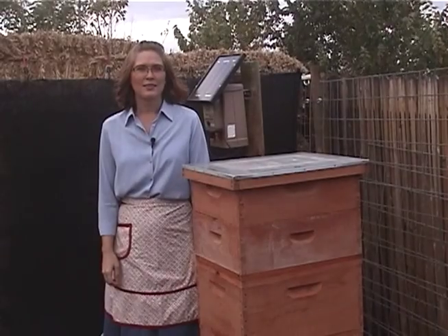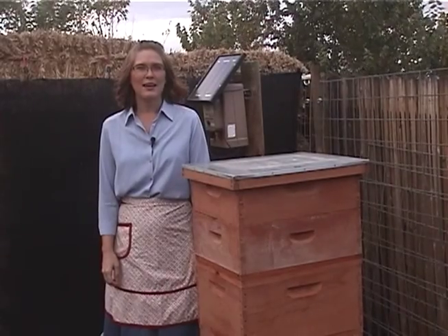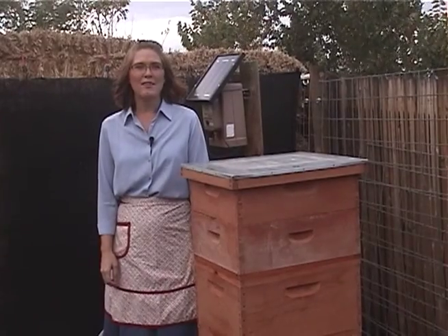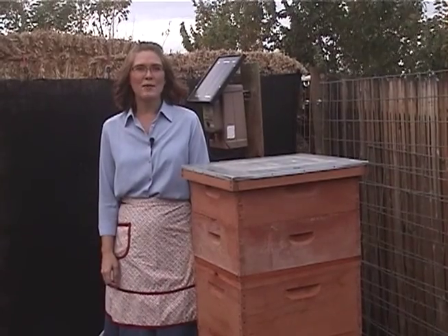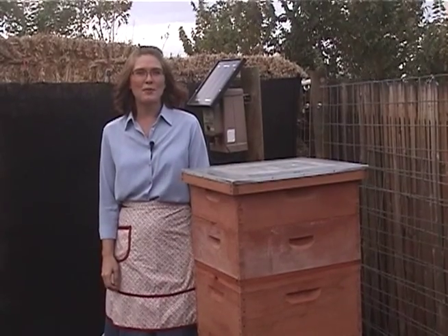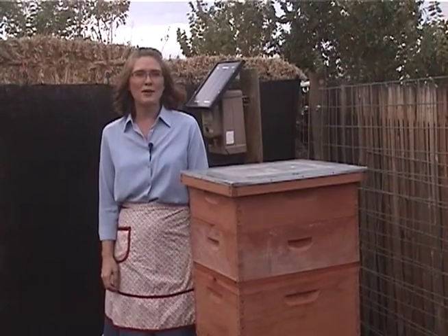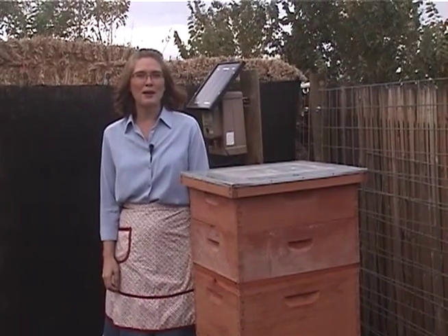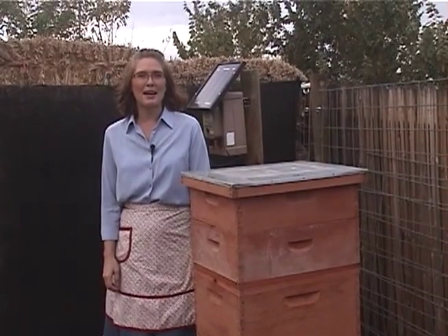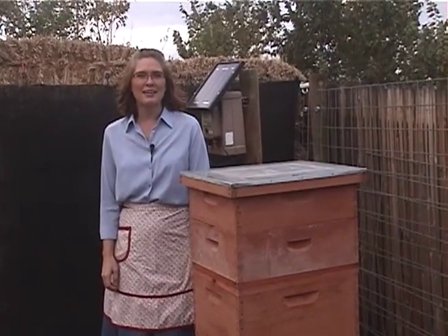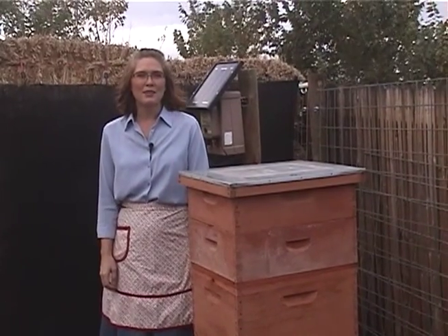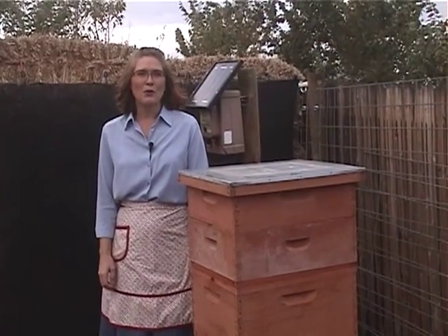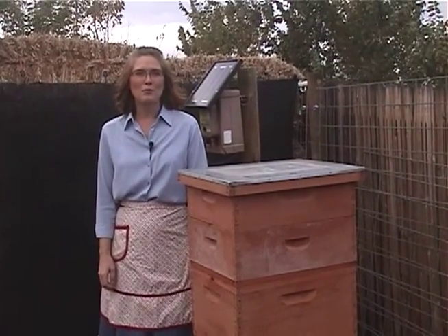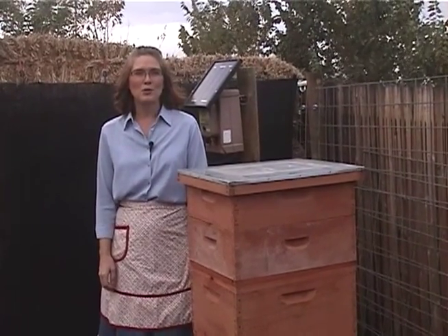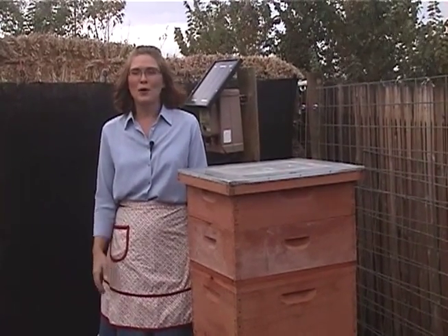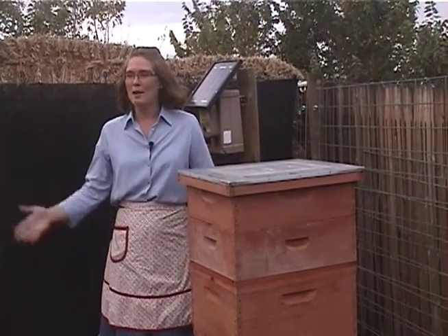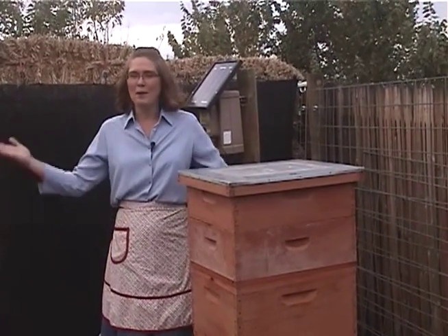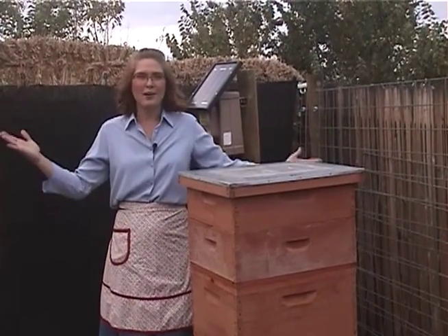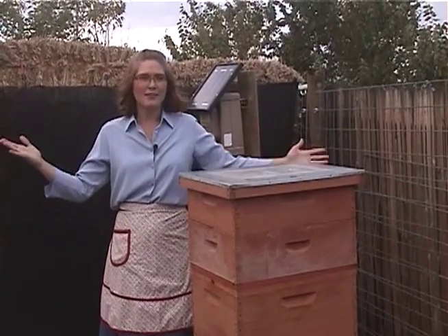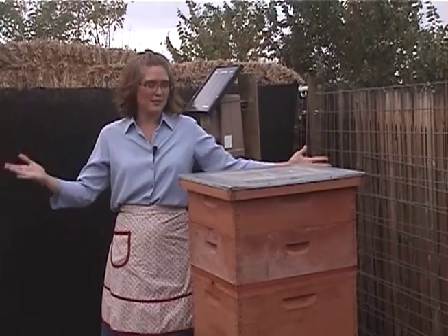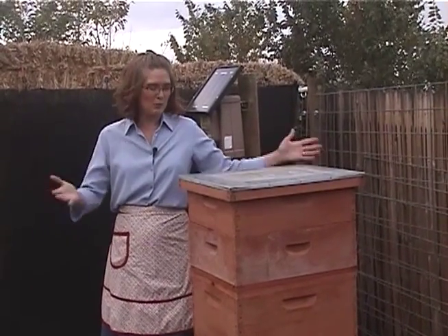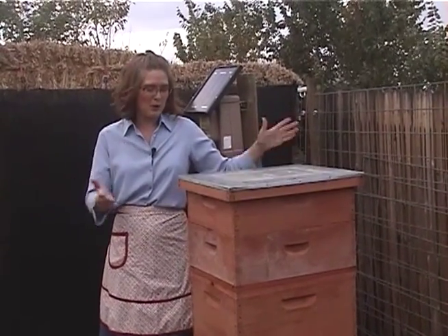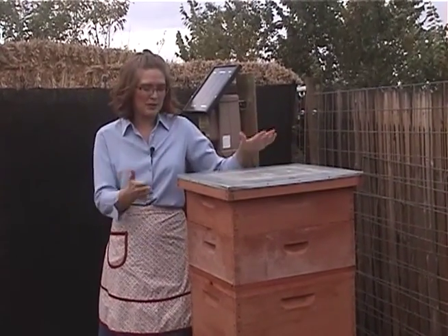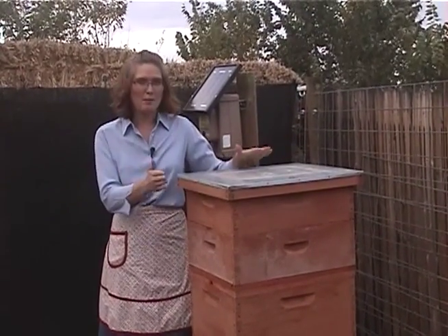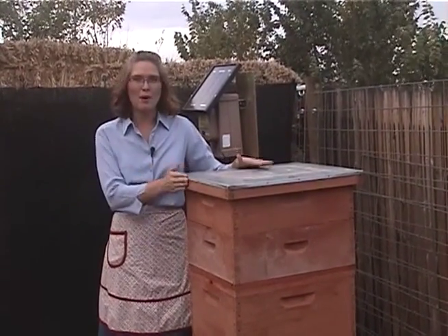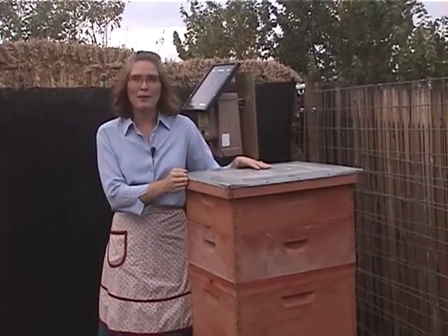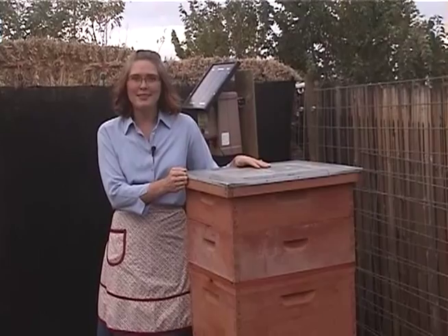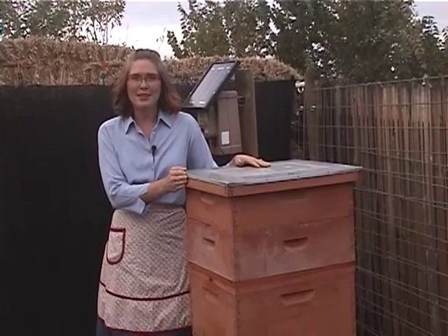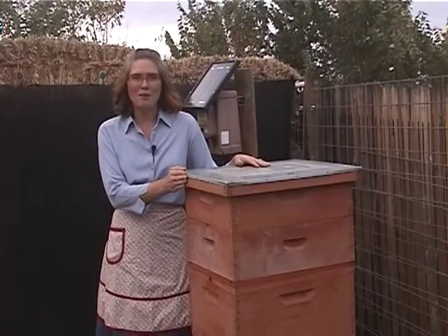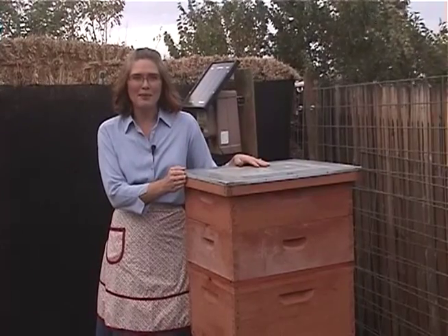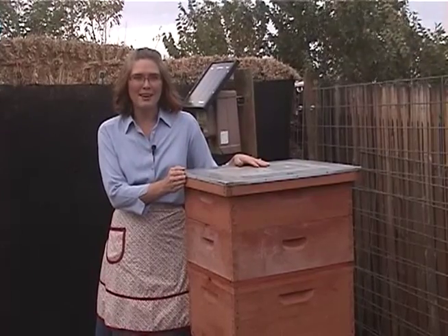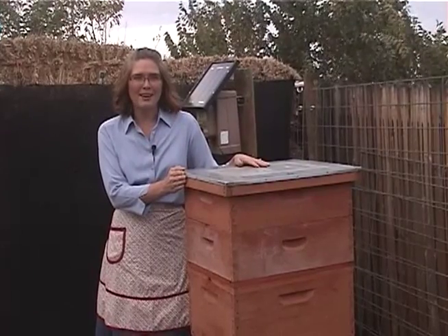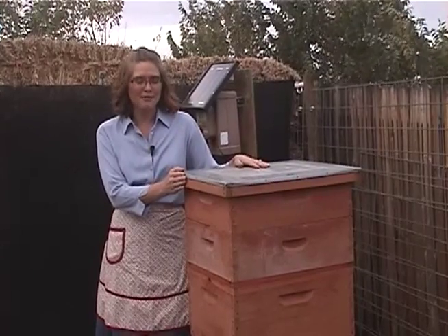Hi everybody, welcome back. Welcome to our apiary. This is where we keep our bees in our beehive.